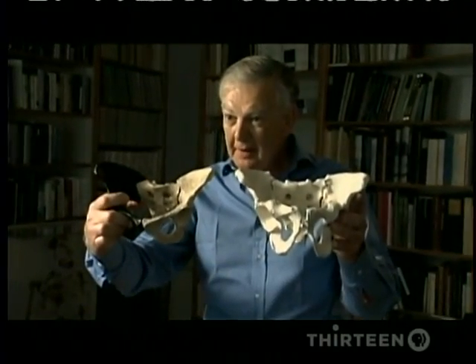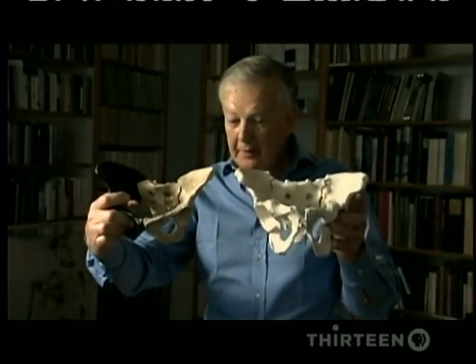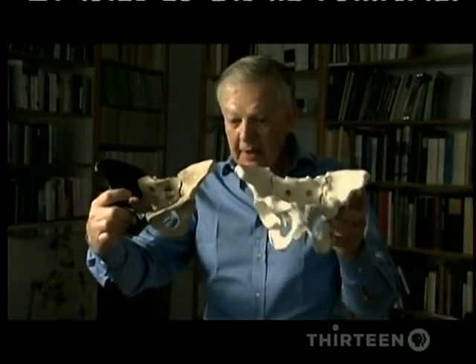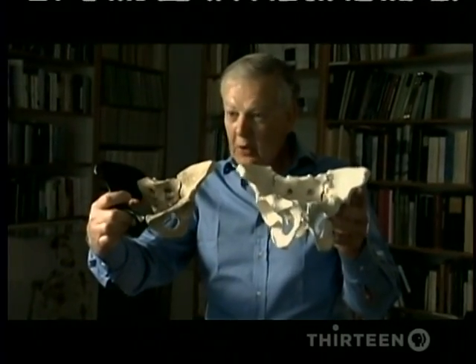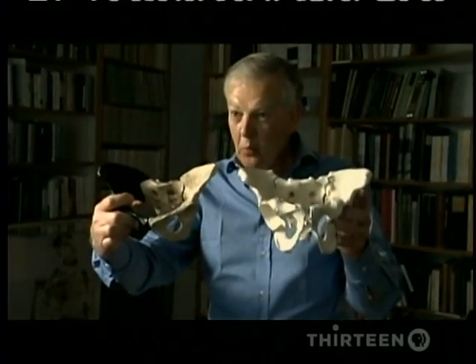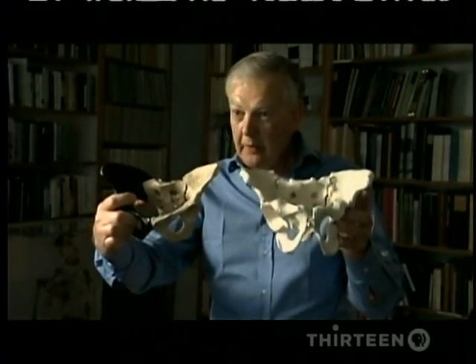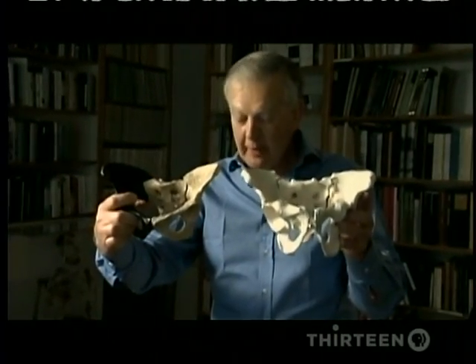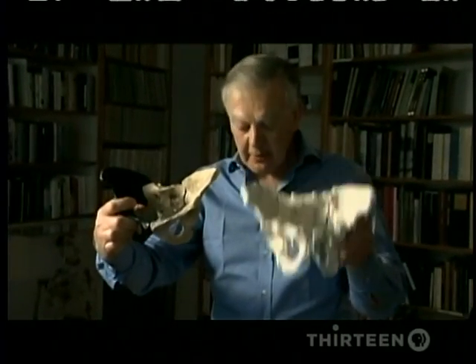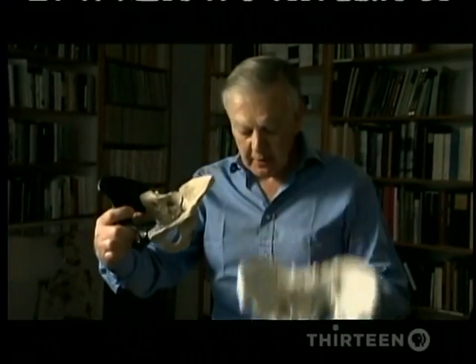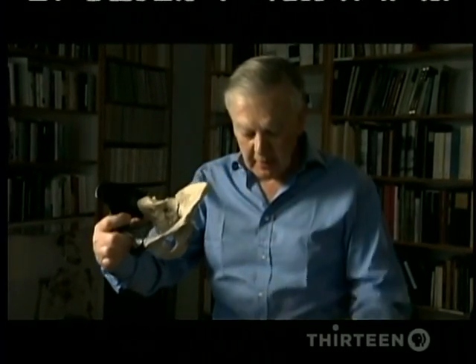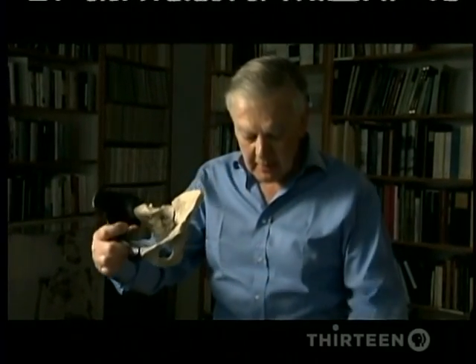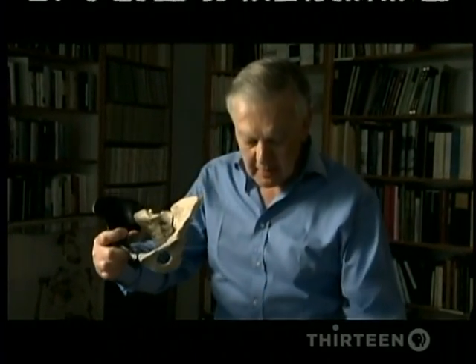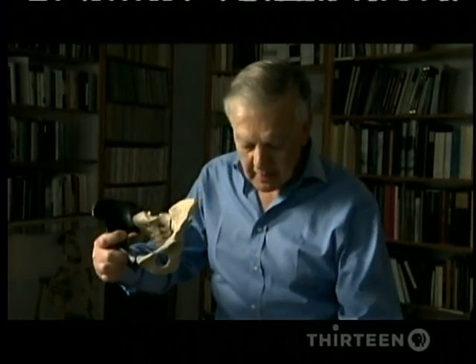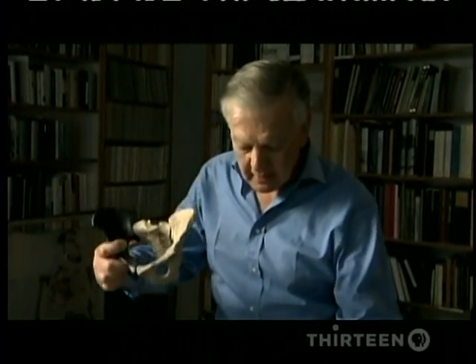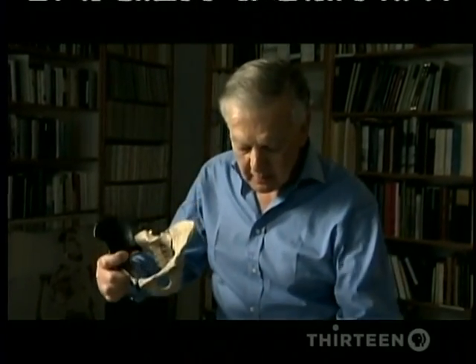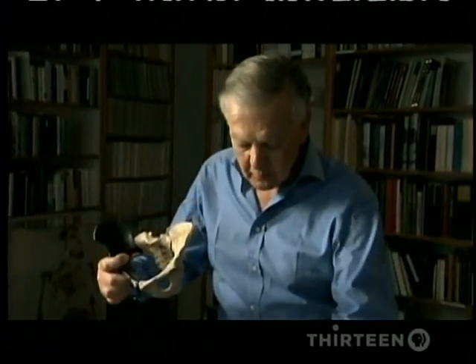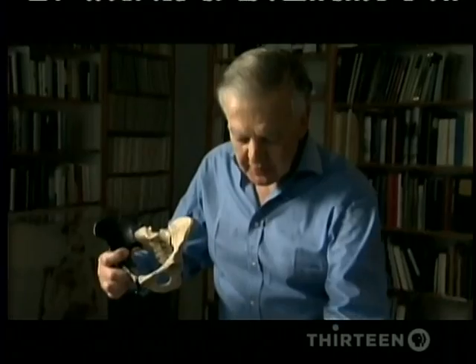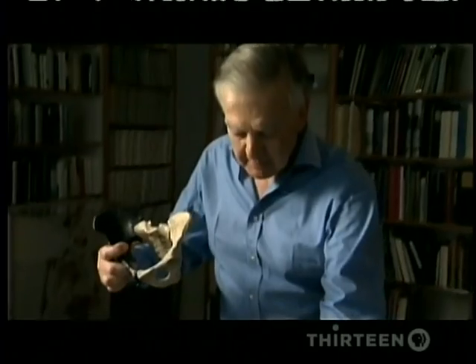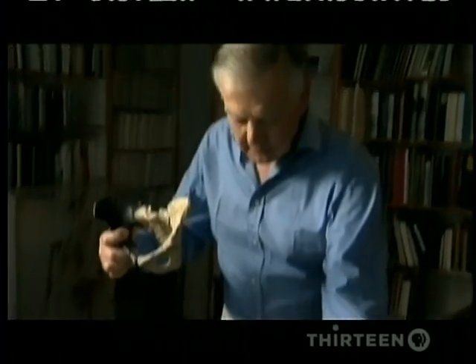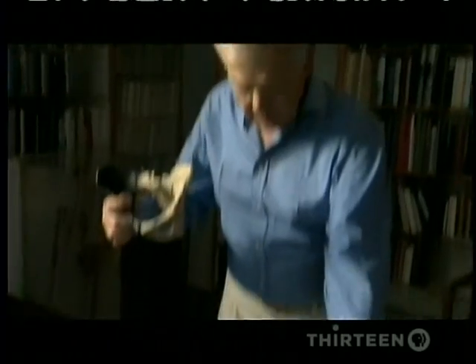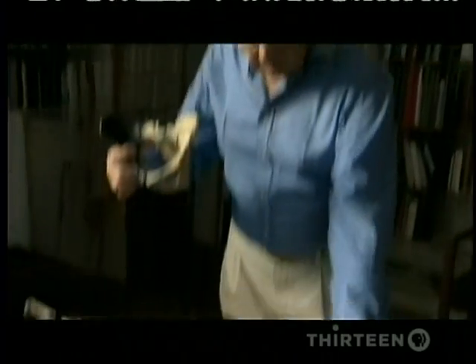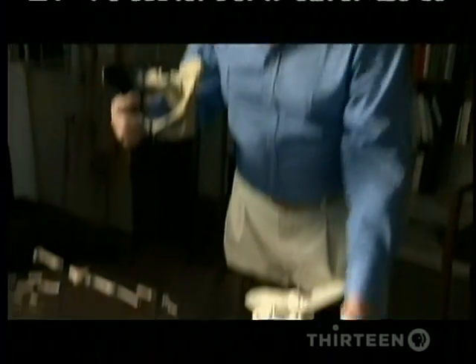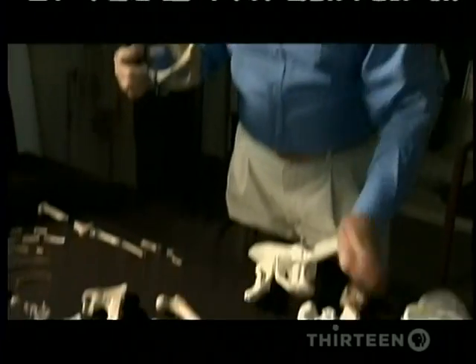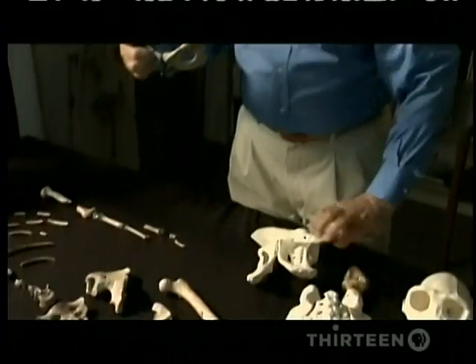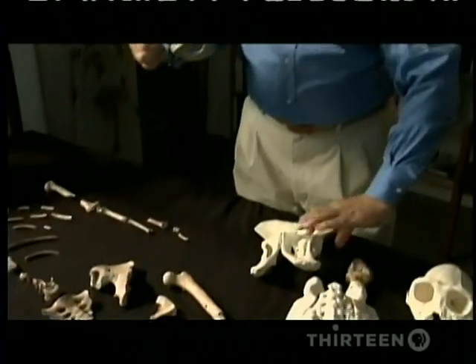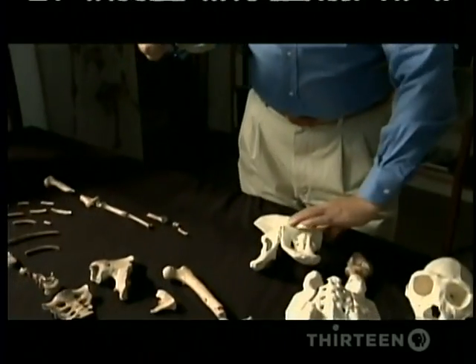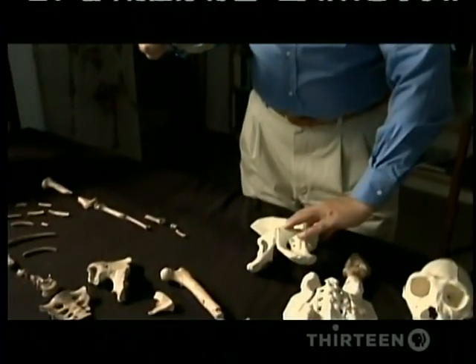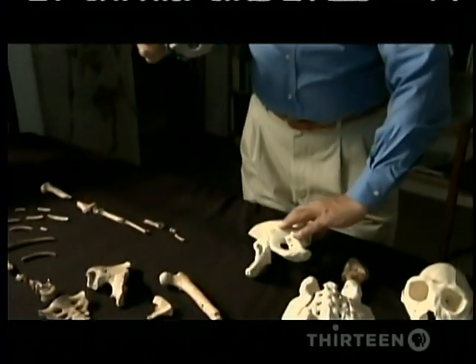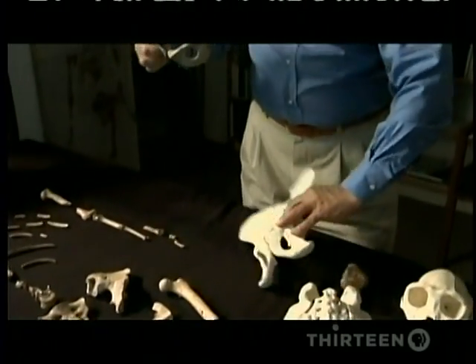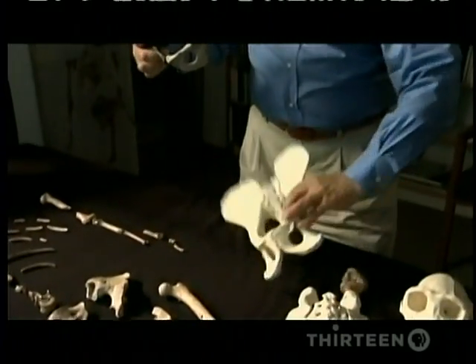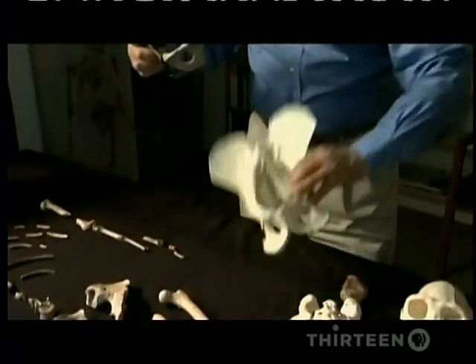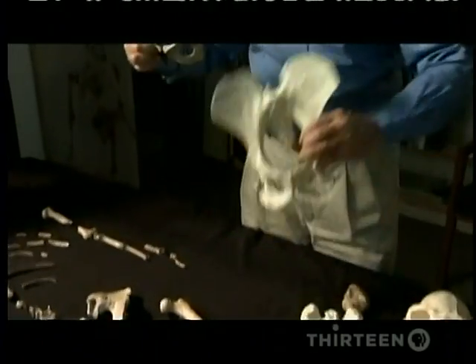Then either one of these resembles the pelvis of an ape.